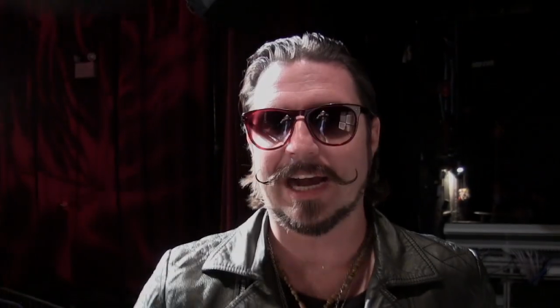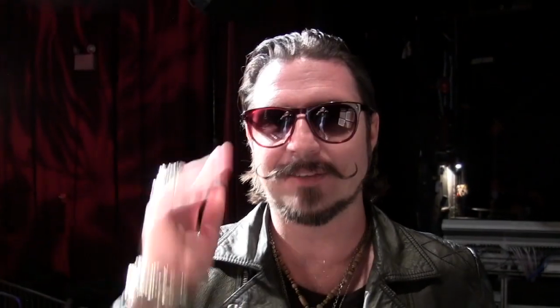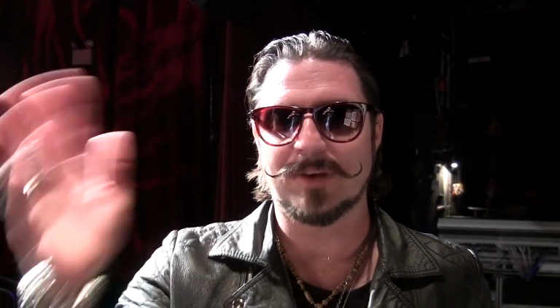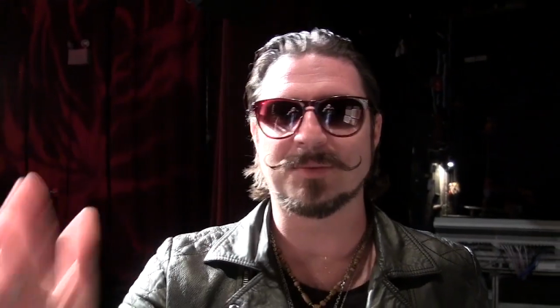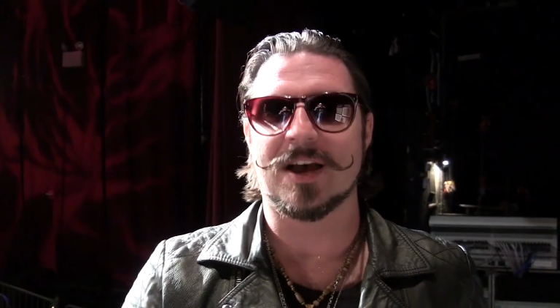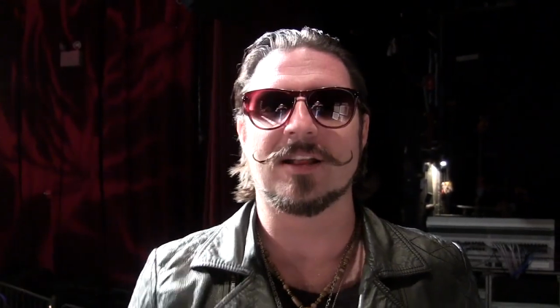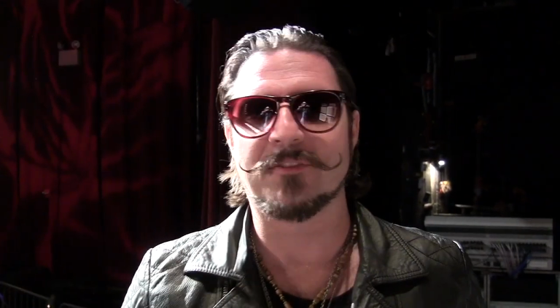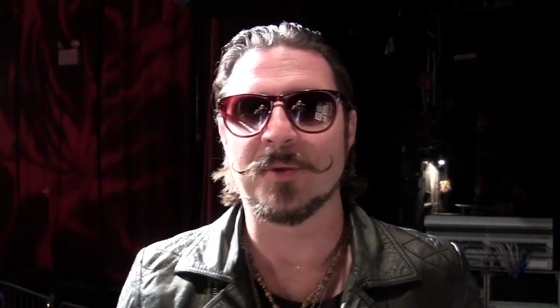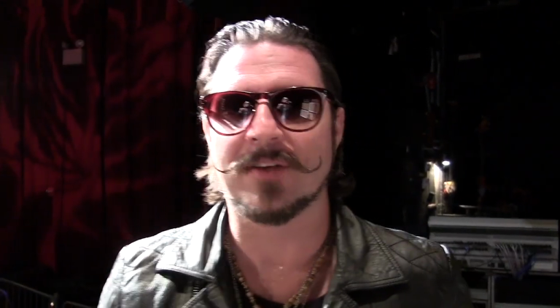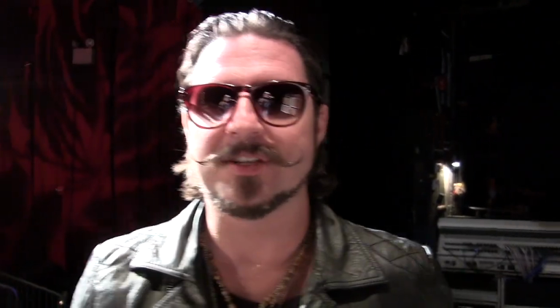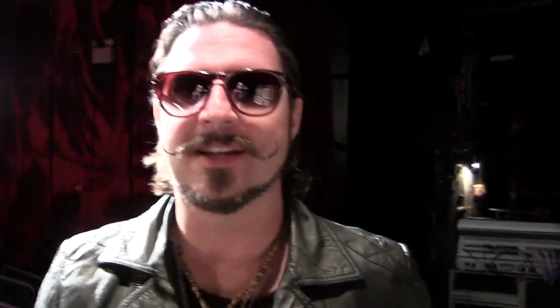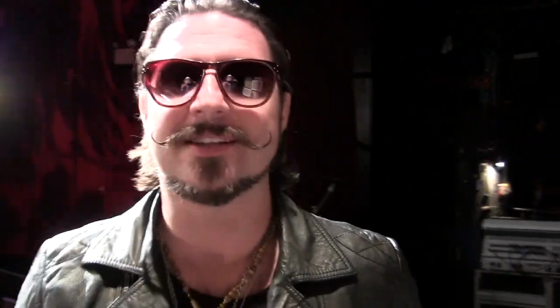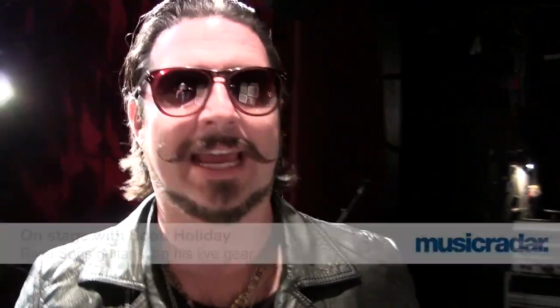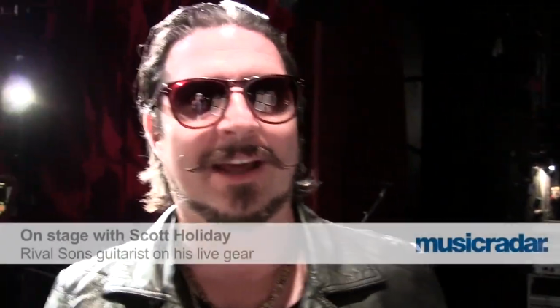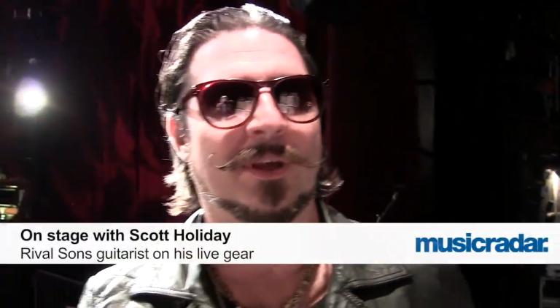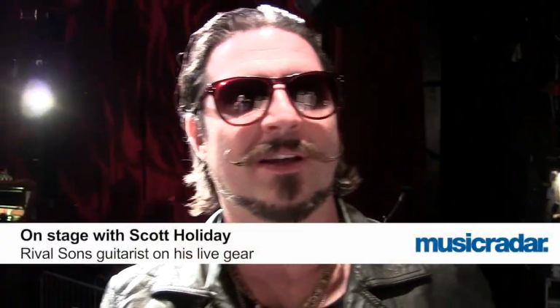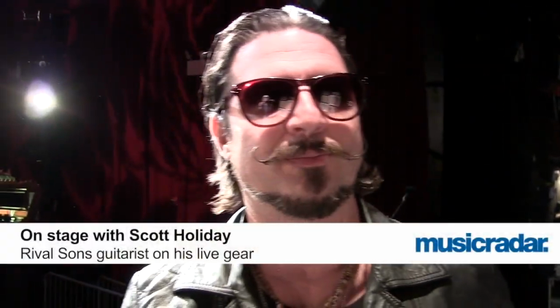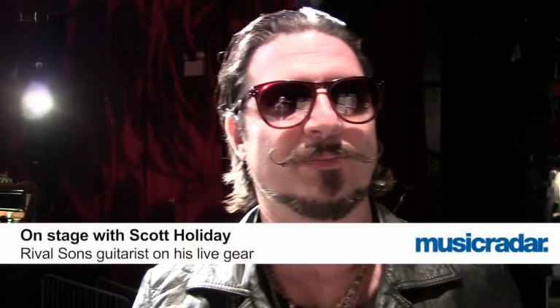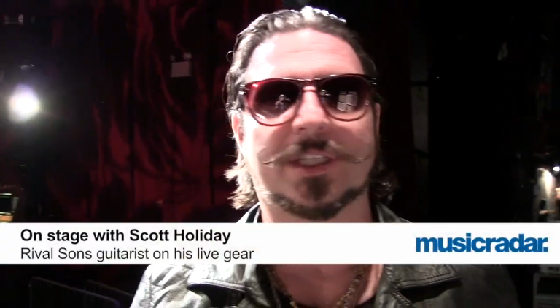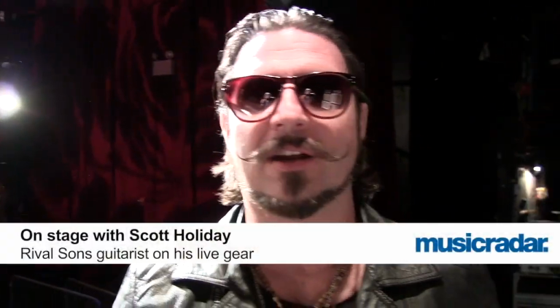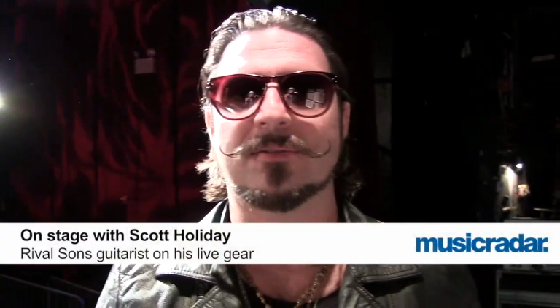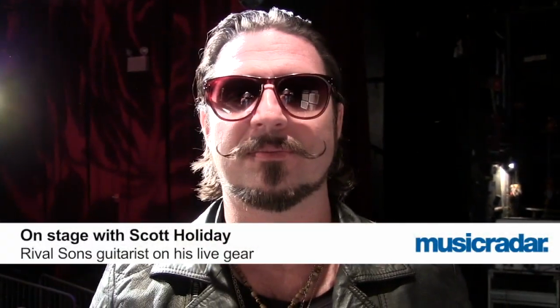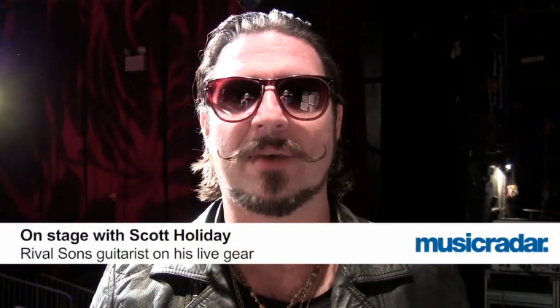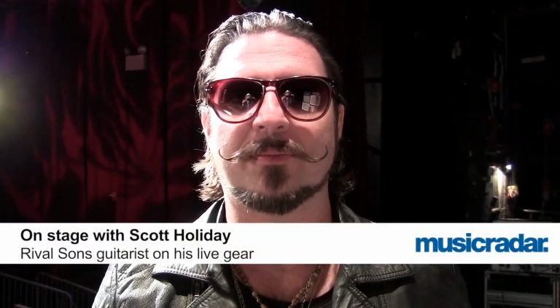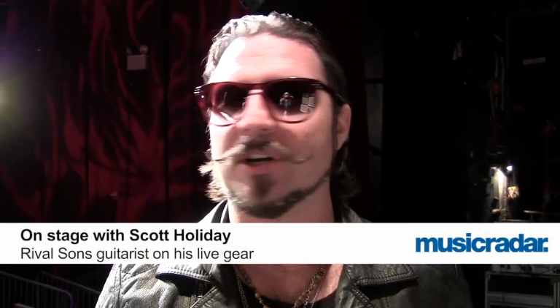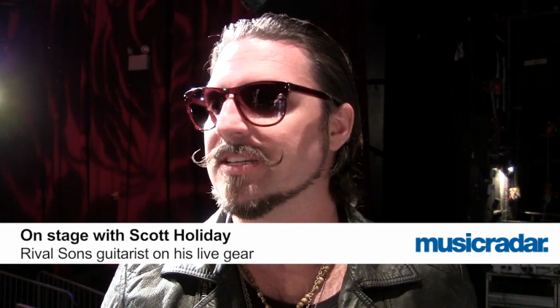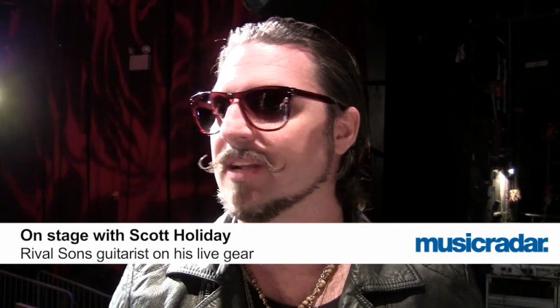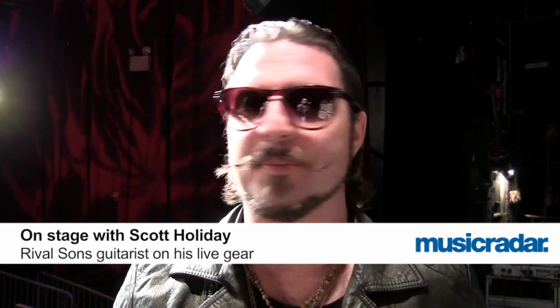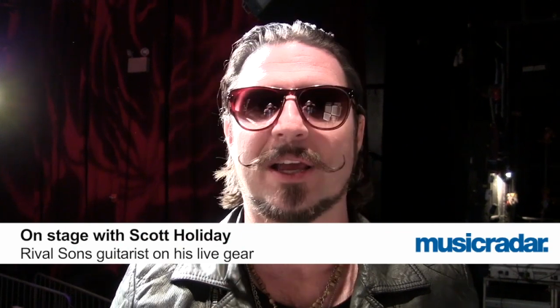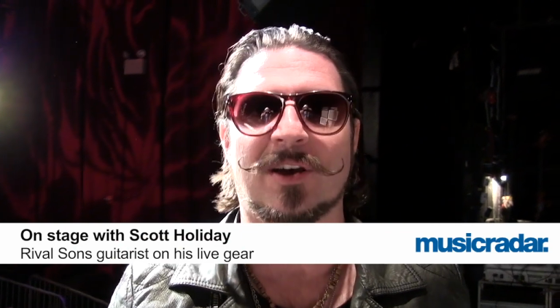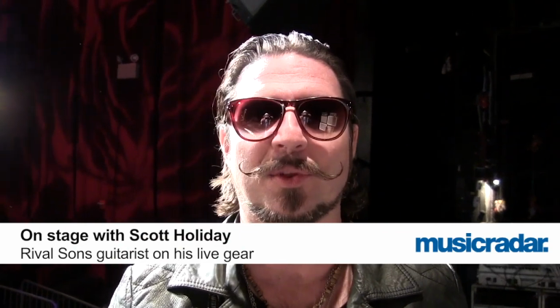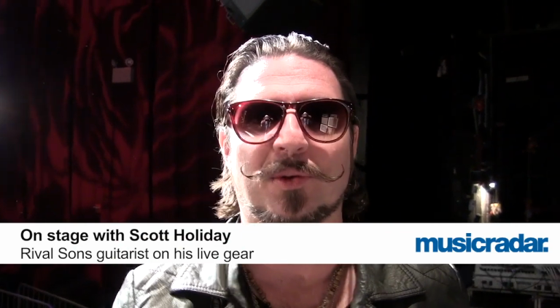Hi, I'm Scott Holliday from the Rival Sons and I'm going to share my goodies that I play on with you right now.